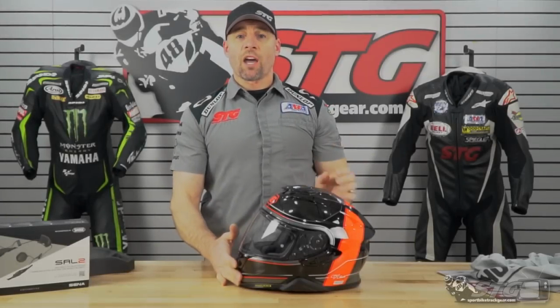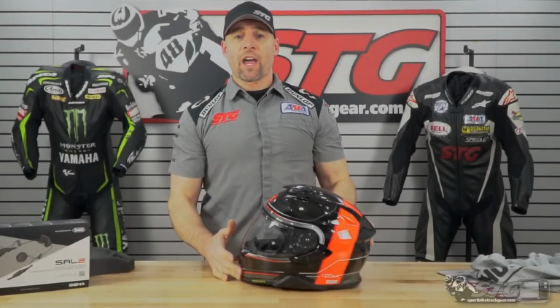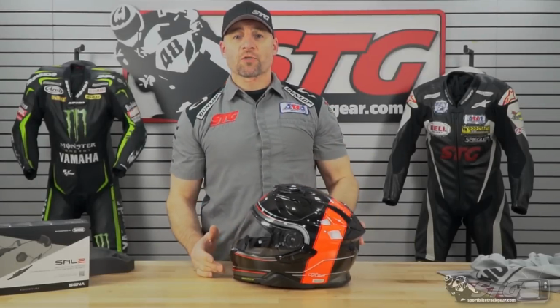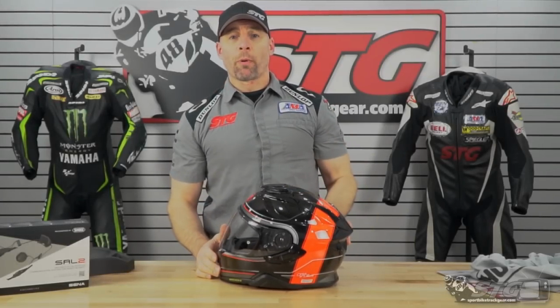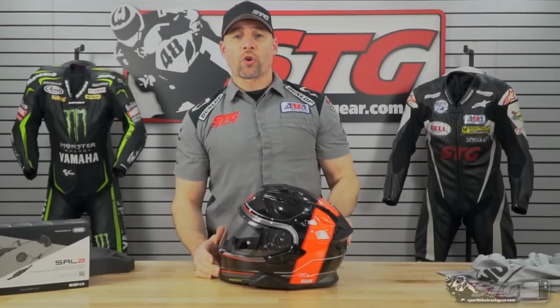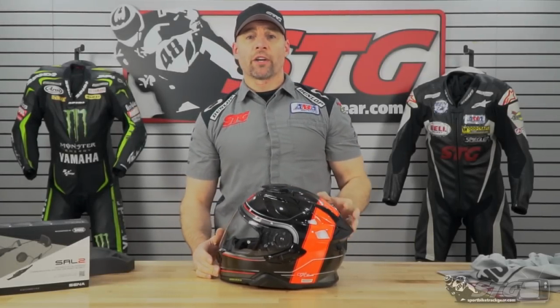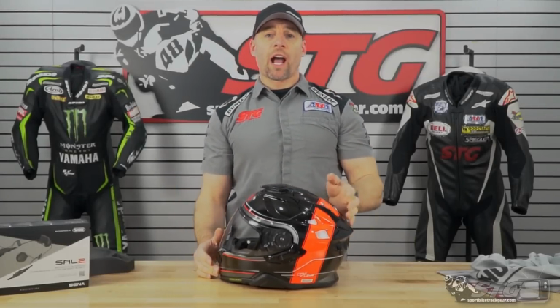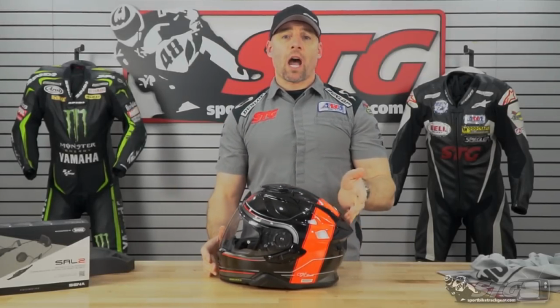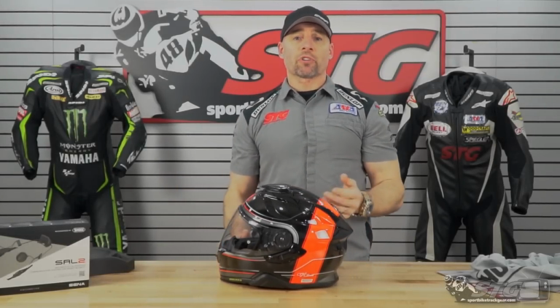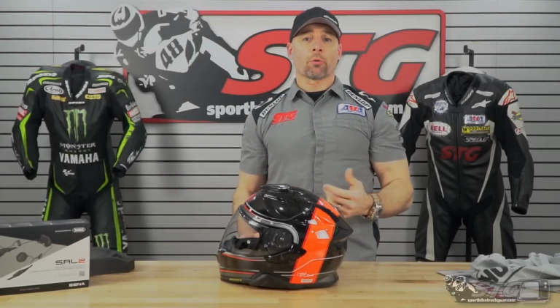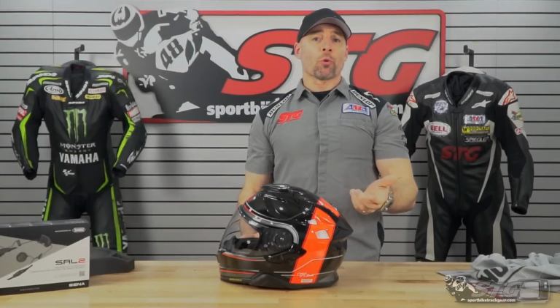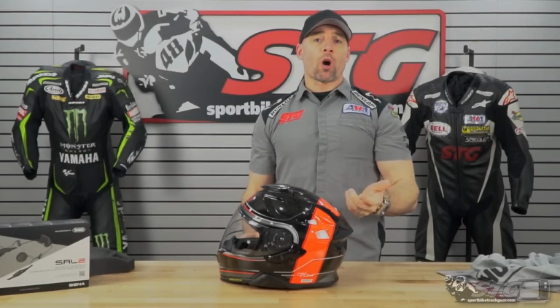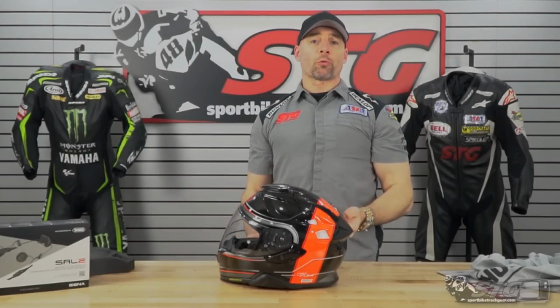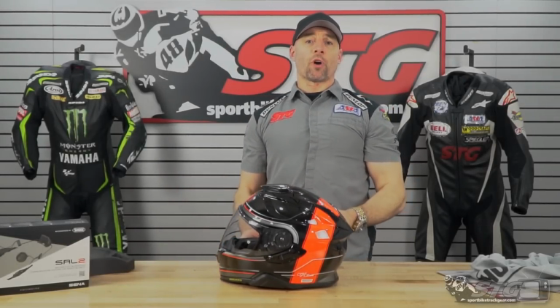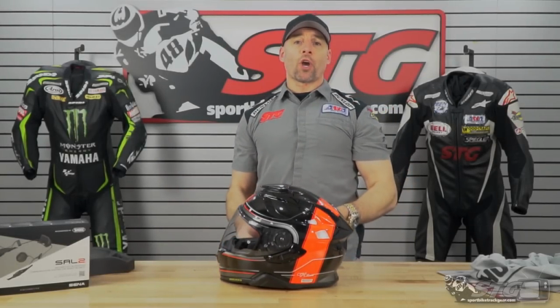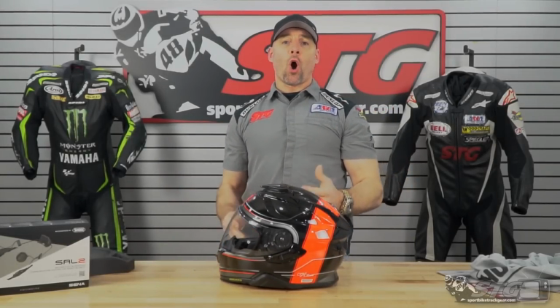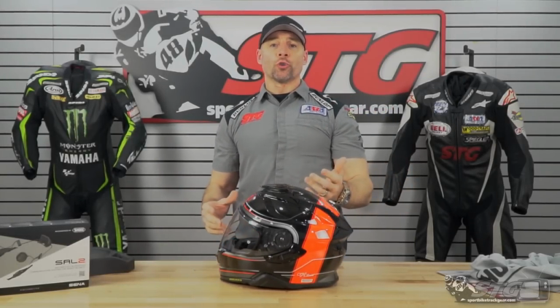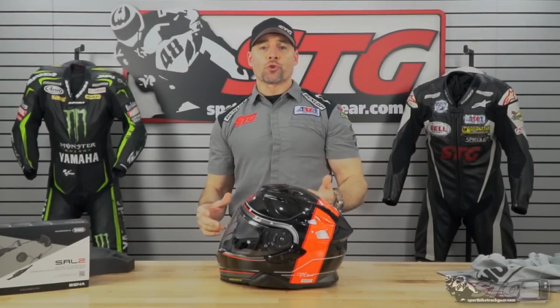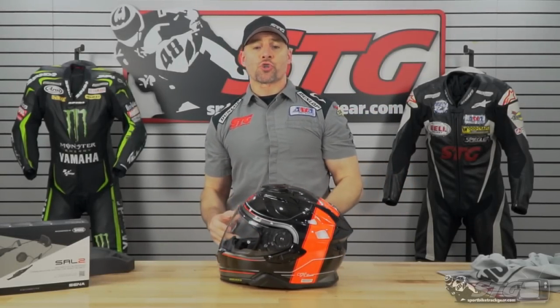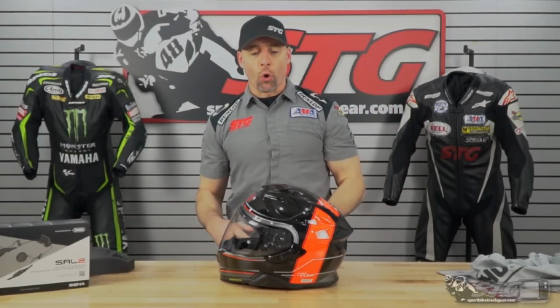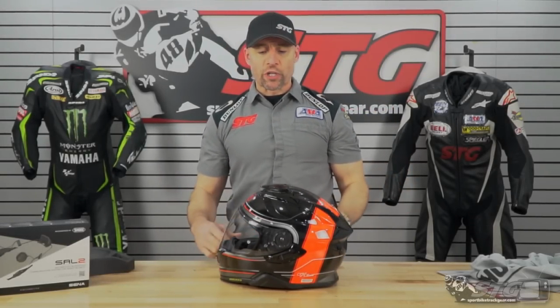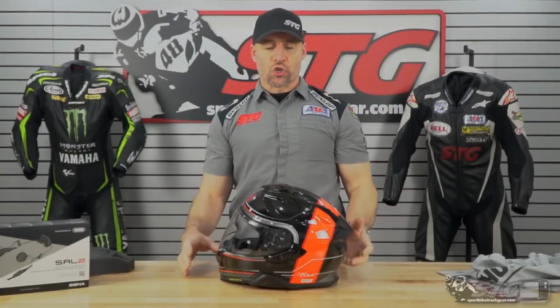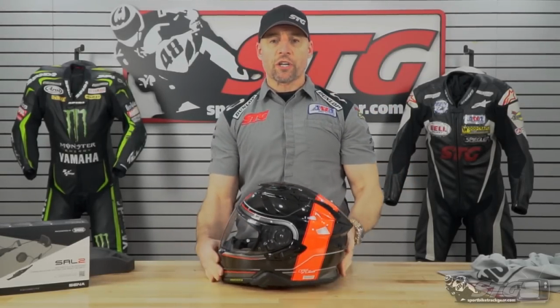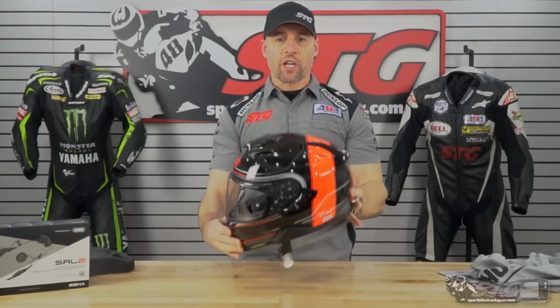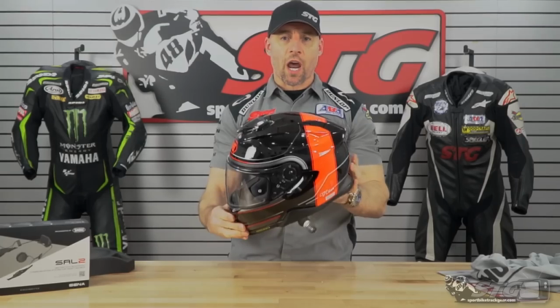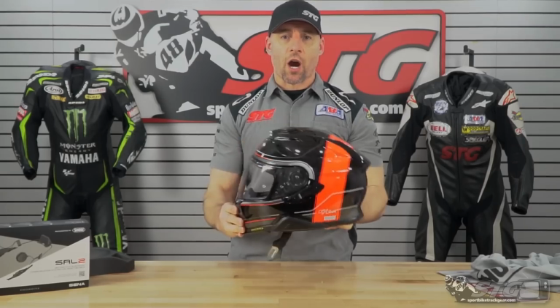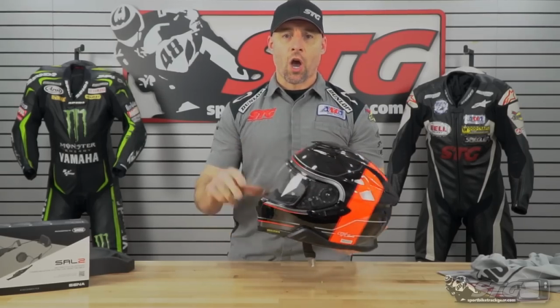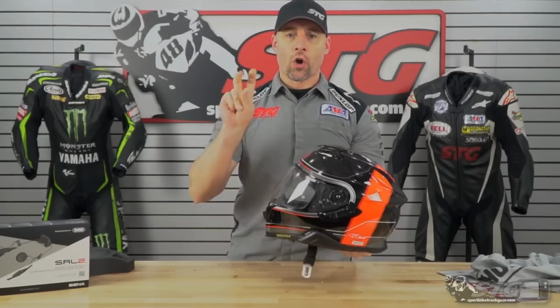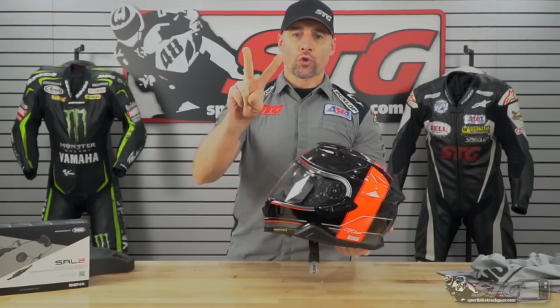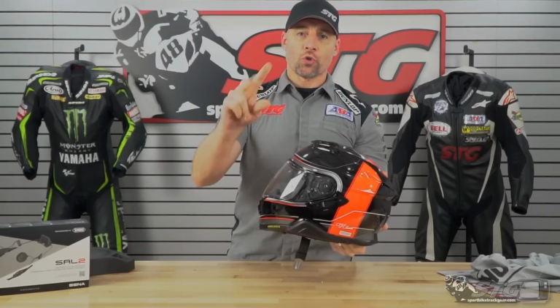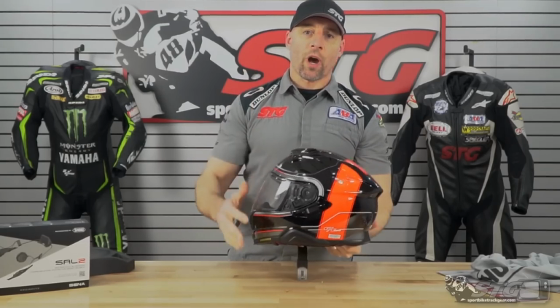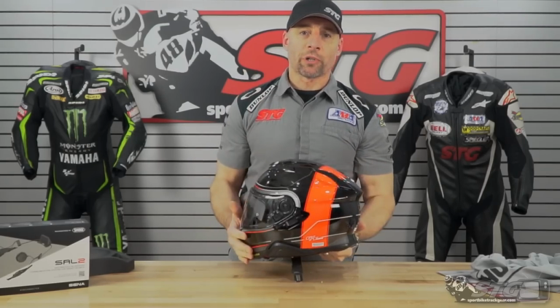I'm Brian Vance, SportbikeTrackGear.com, and today we're going to do a product review on the all-new Shoei GT Air 2 helmet.